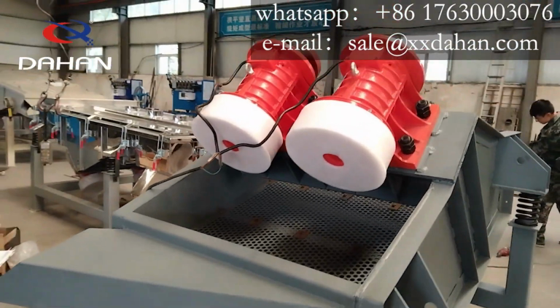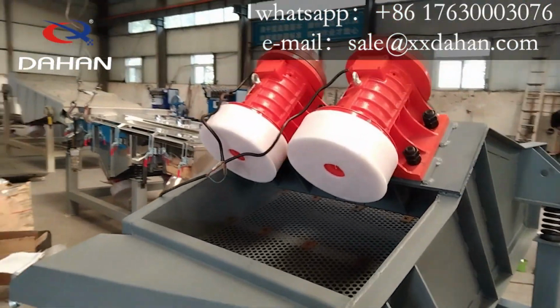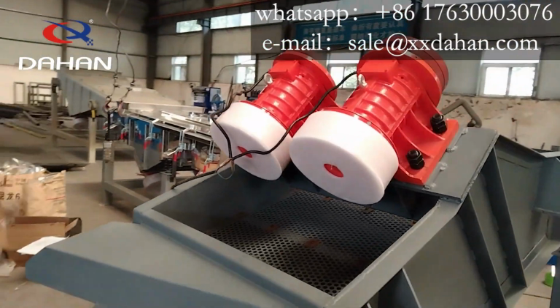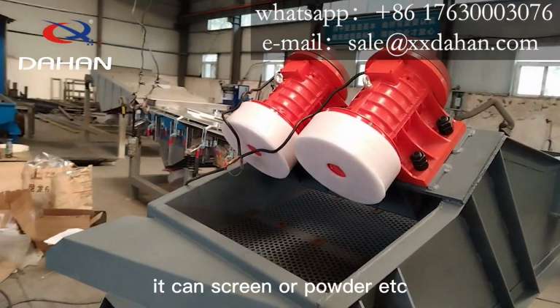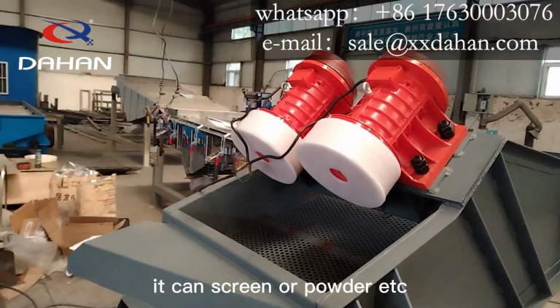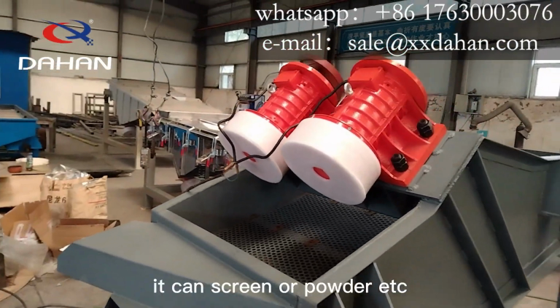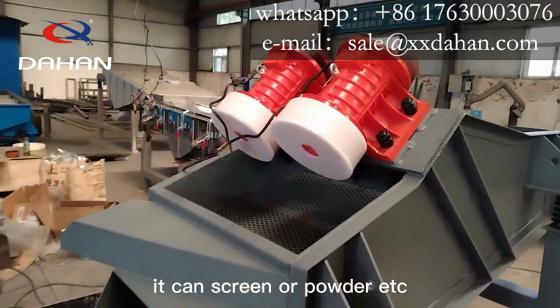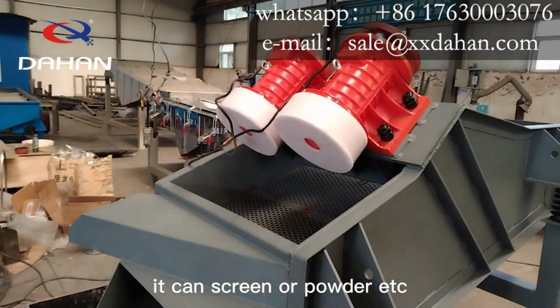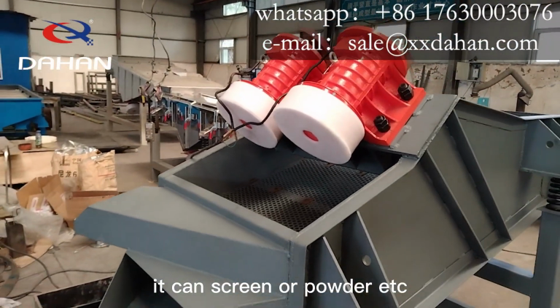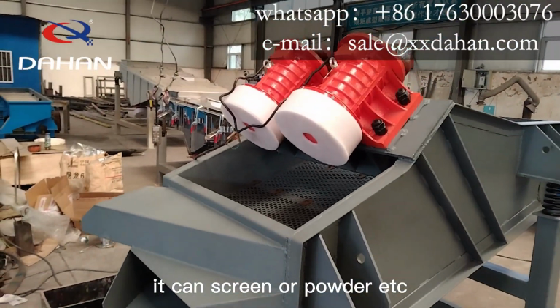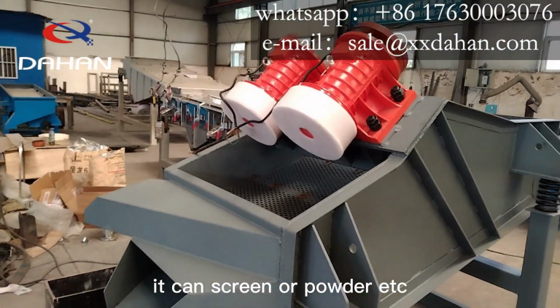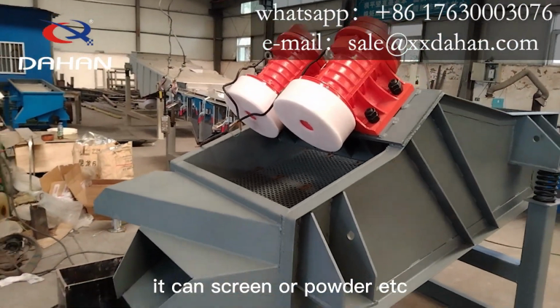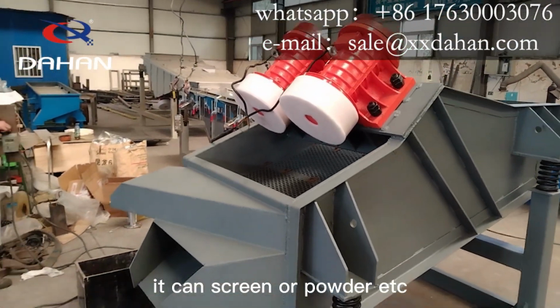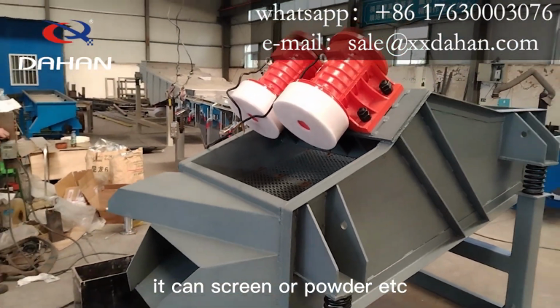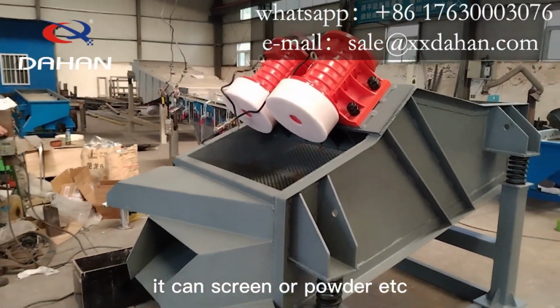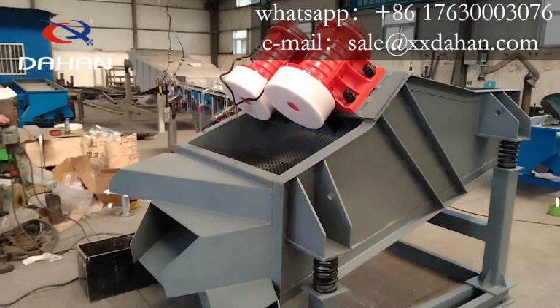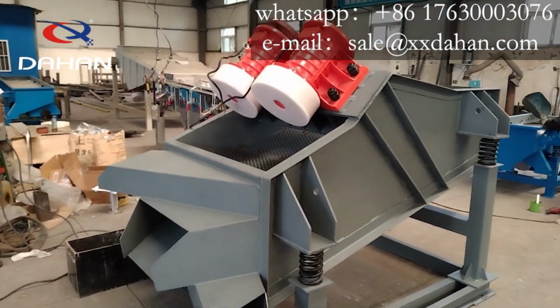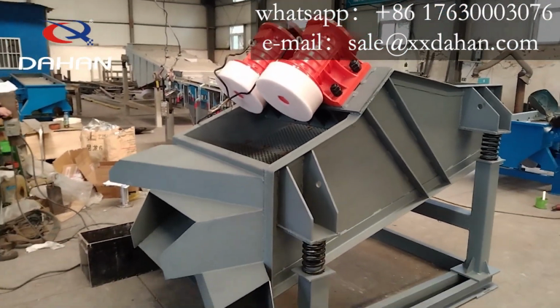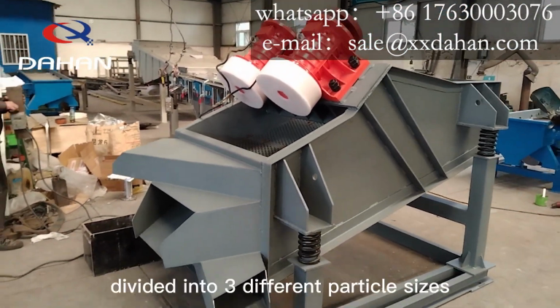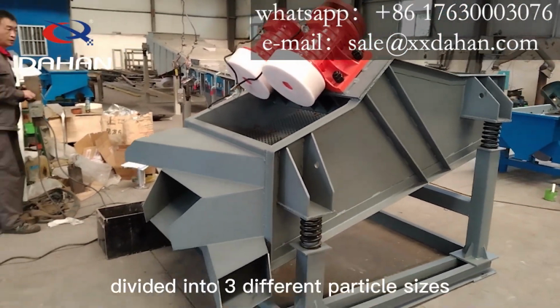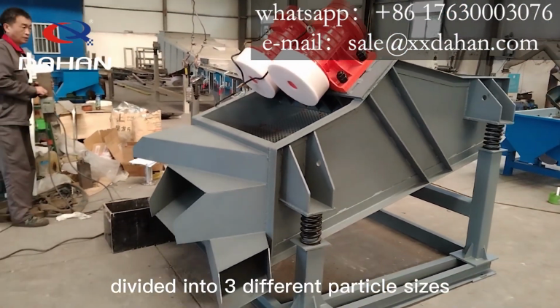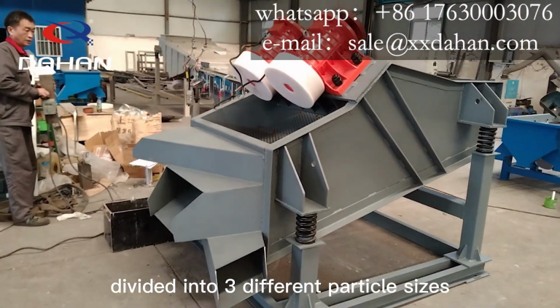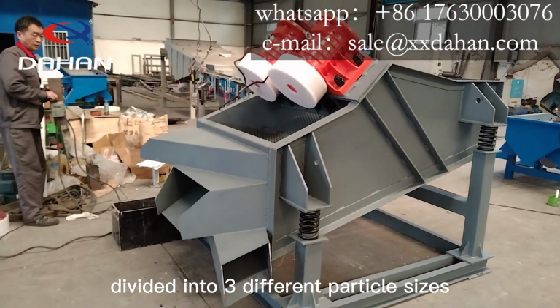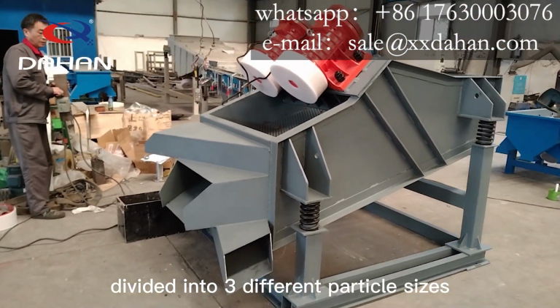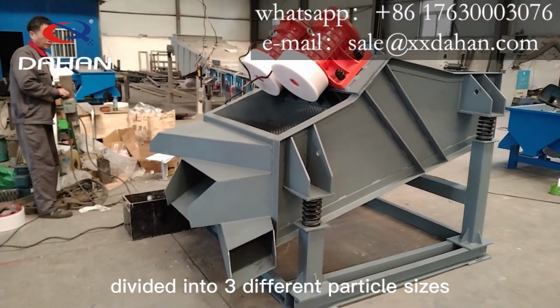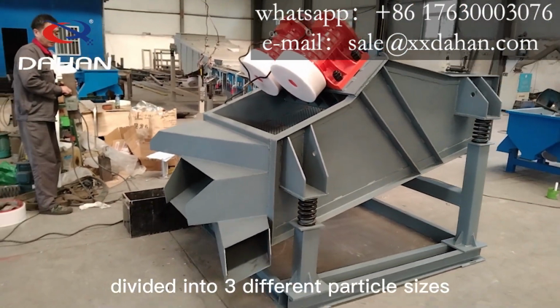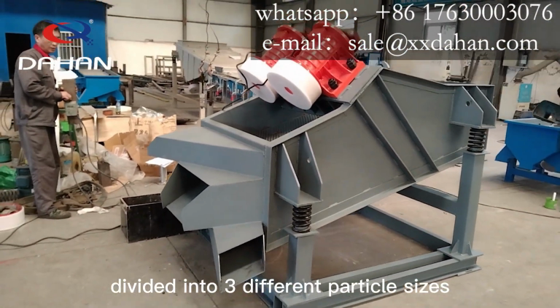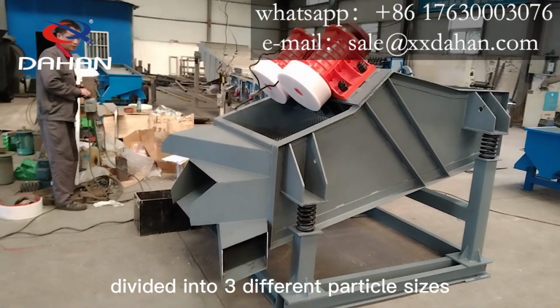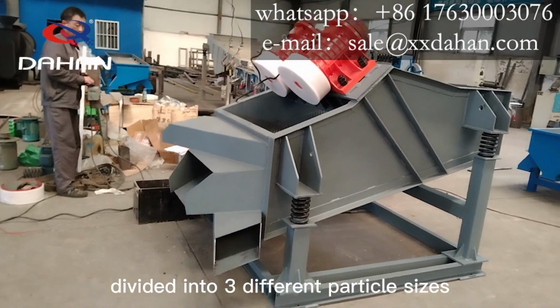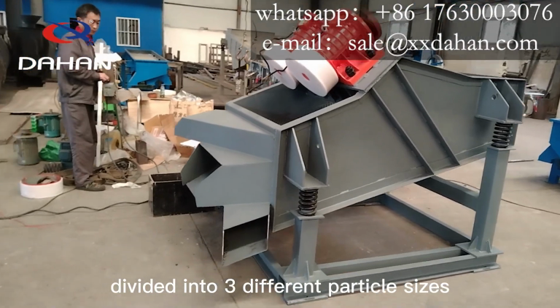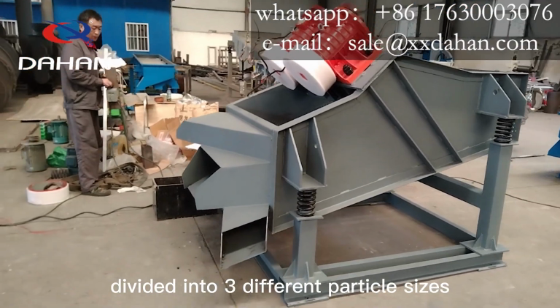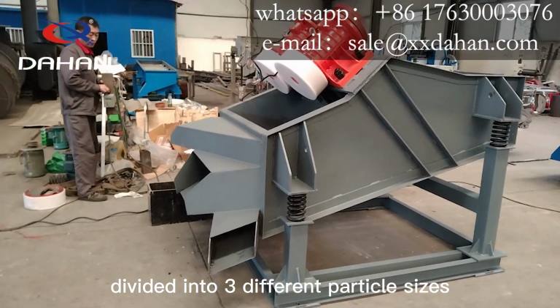It can screen ore powder, divided into three different particle sizes.